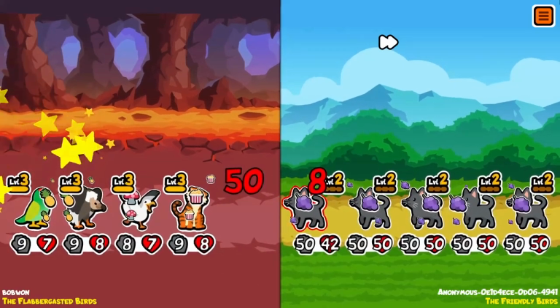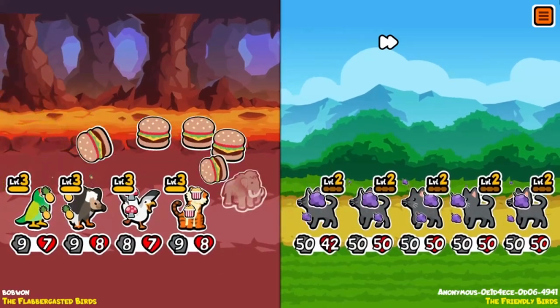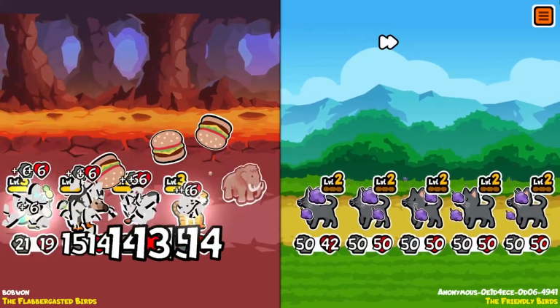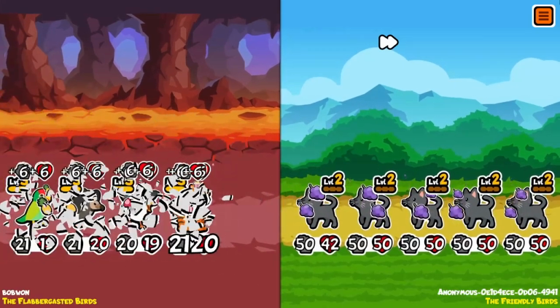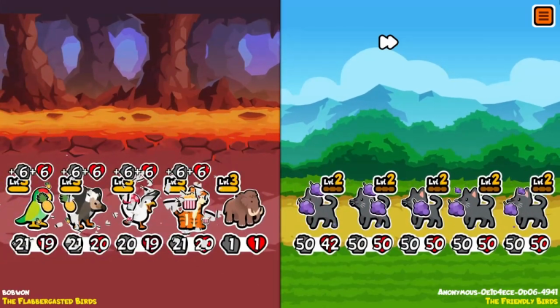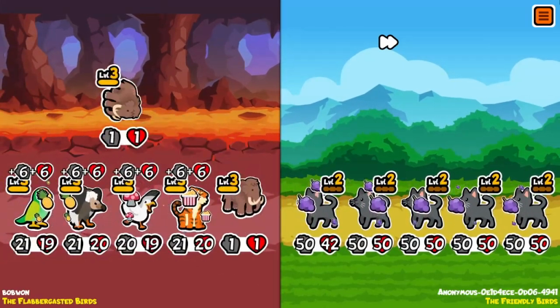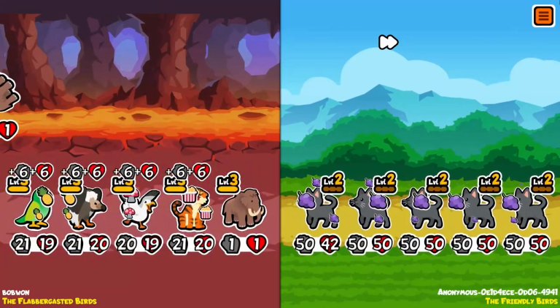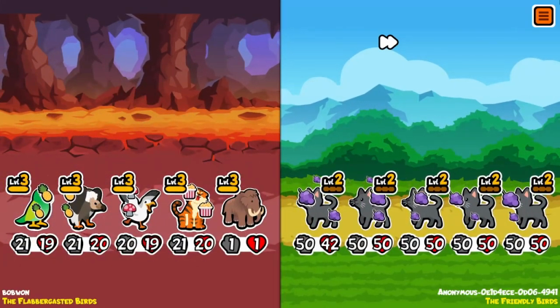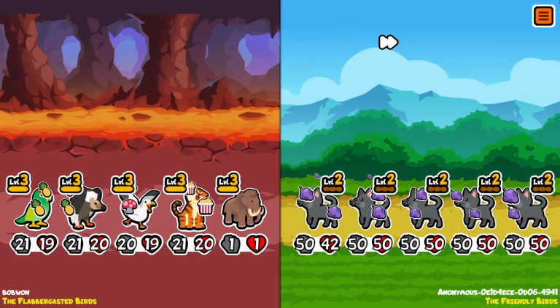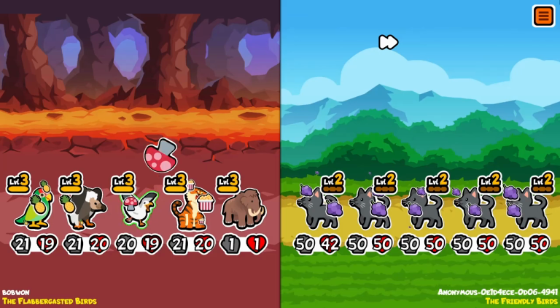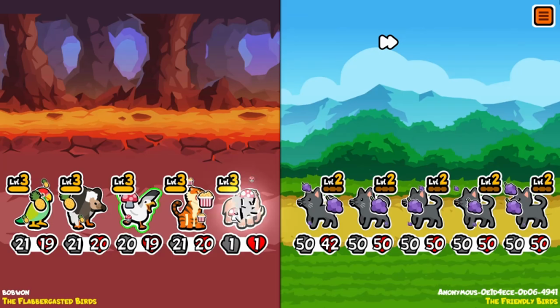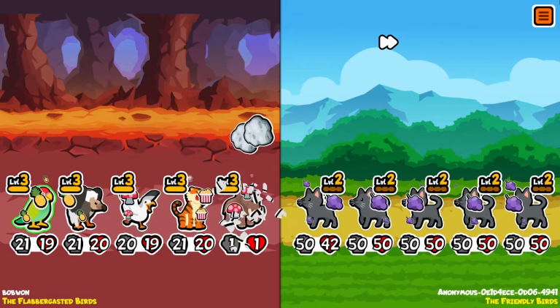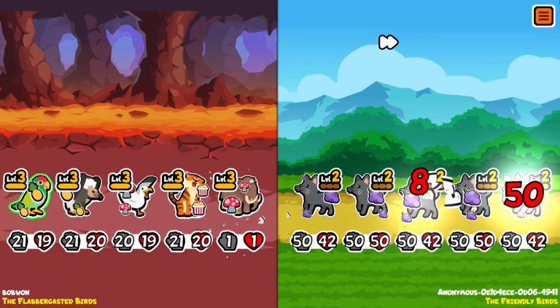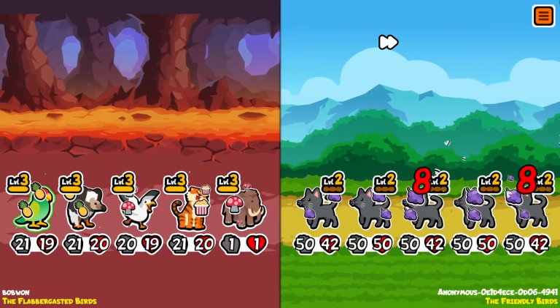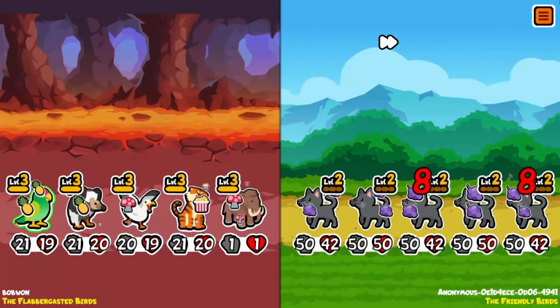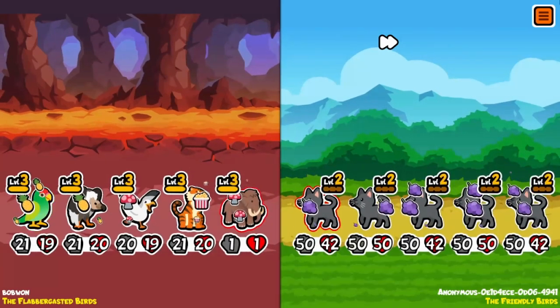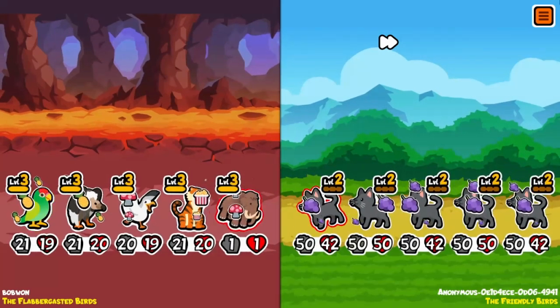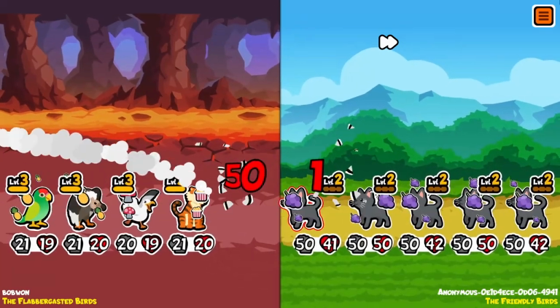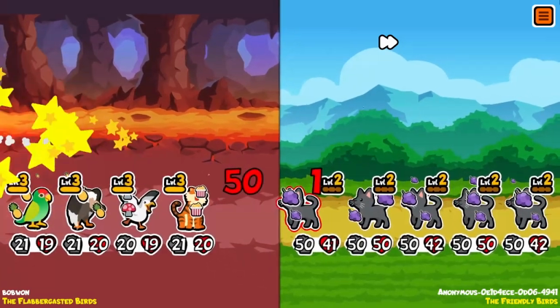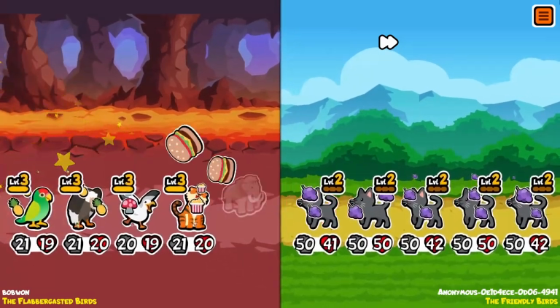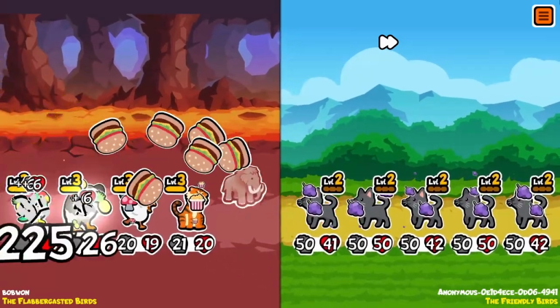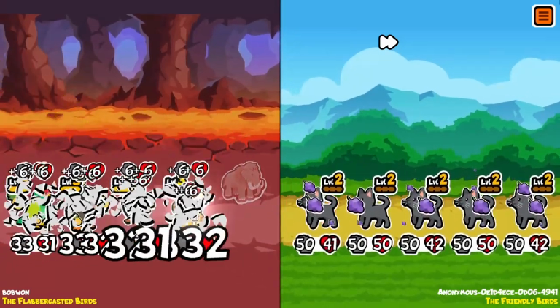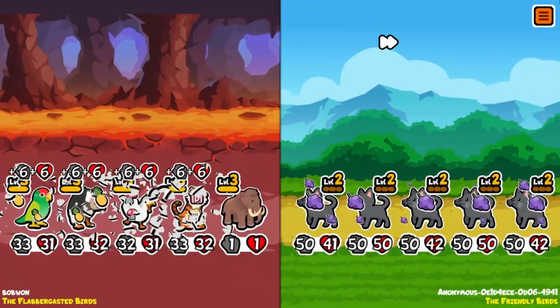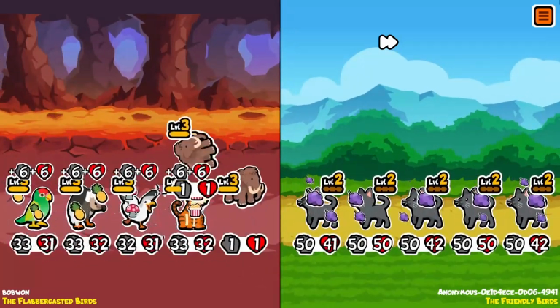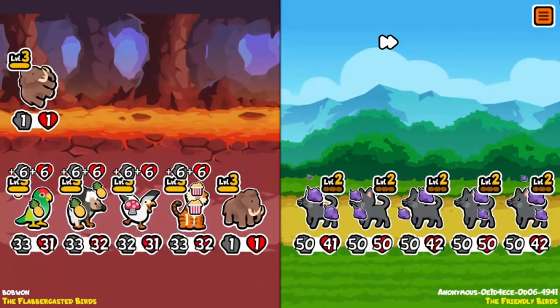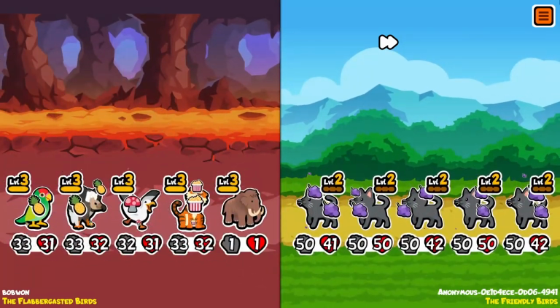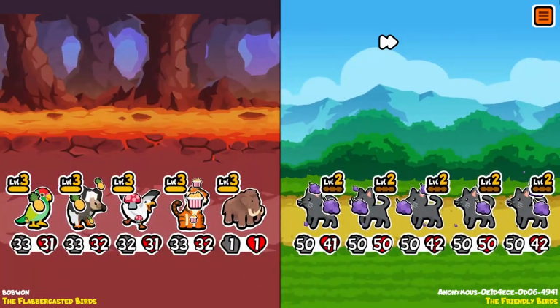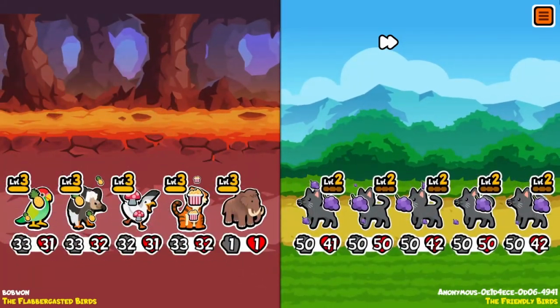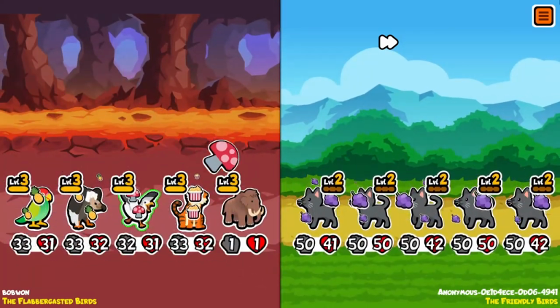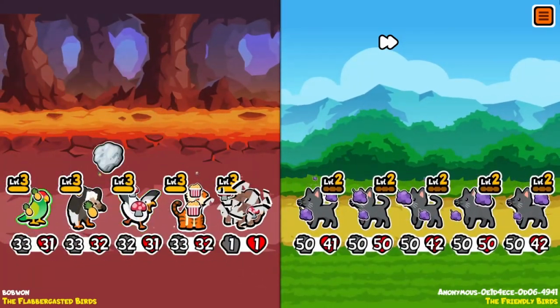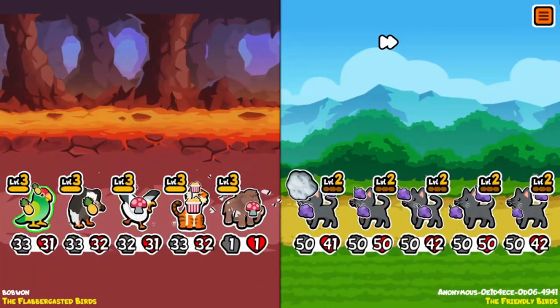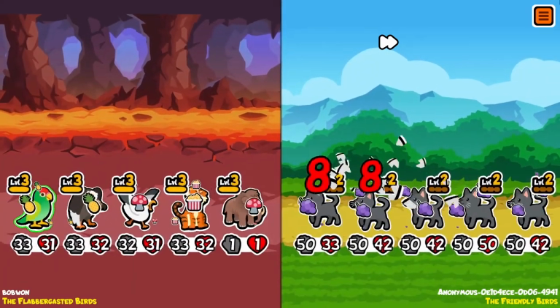However, as you will see, it does end up drawing against a team of 50-50s, so we'll see how it does against the other team.